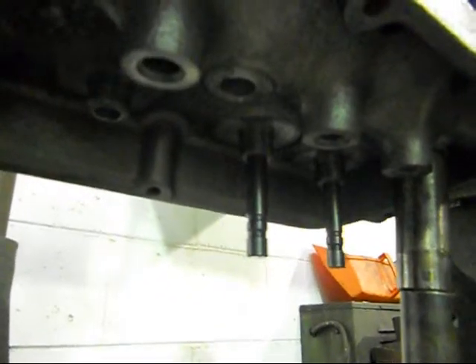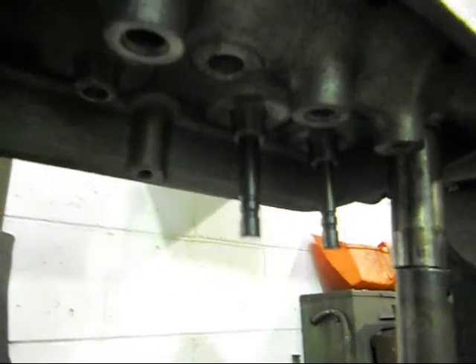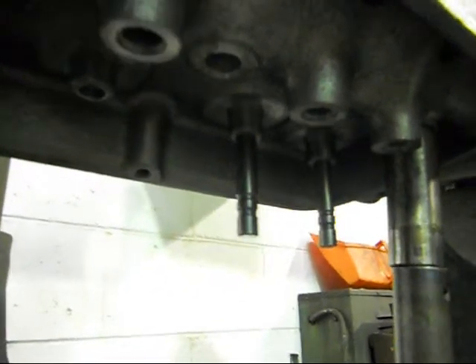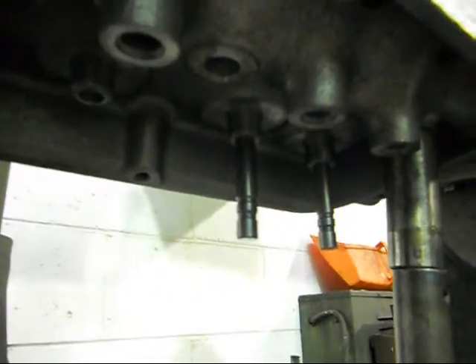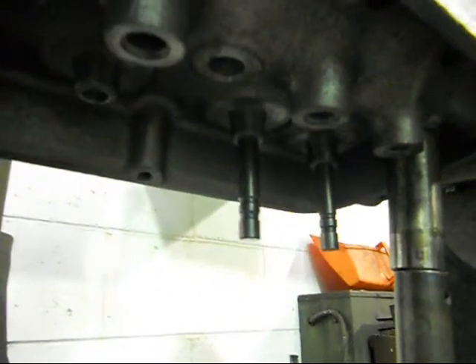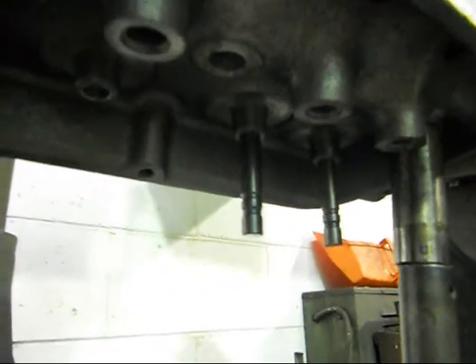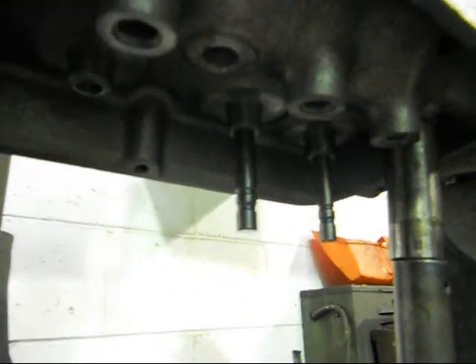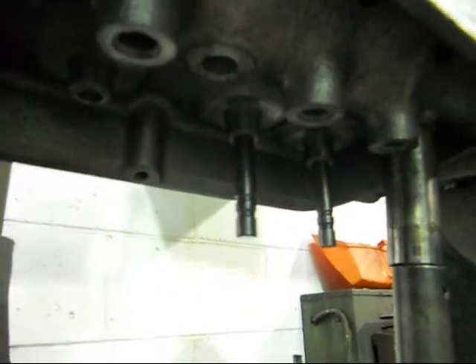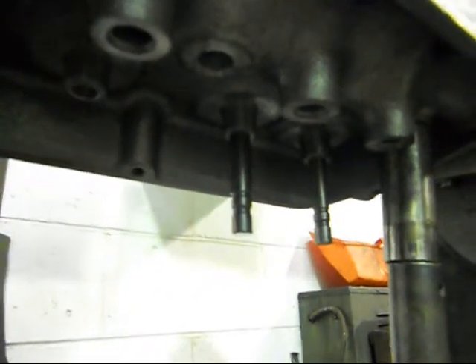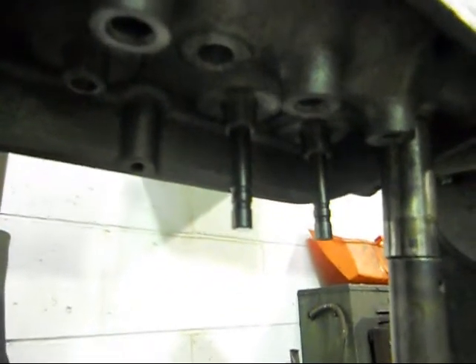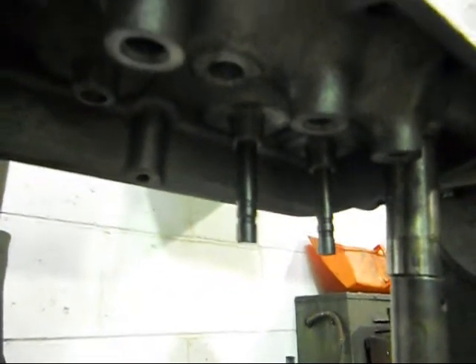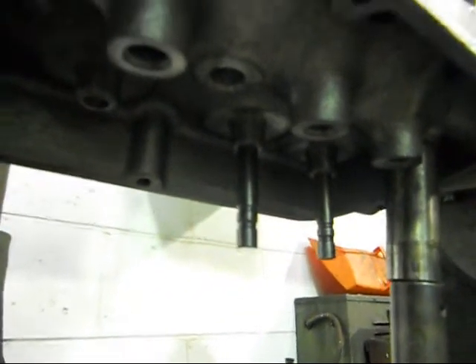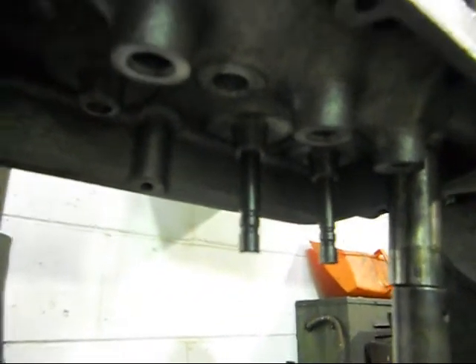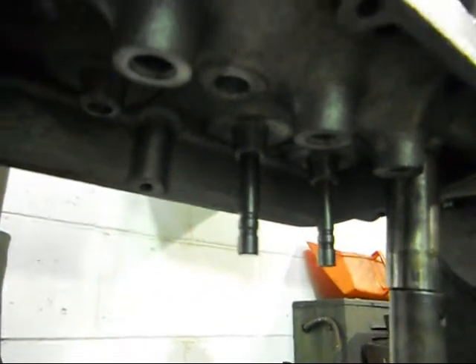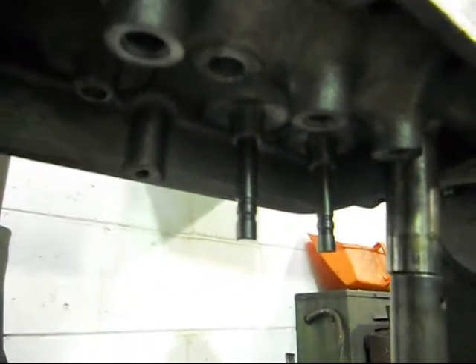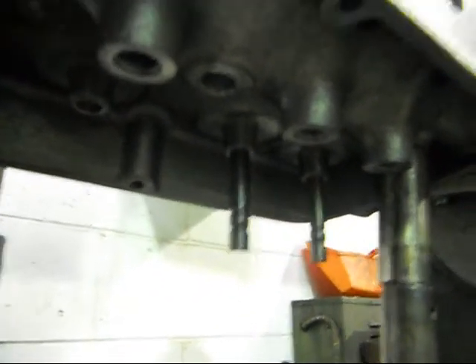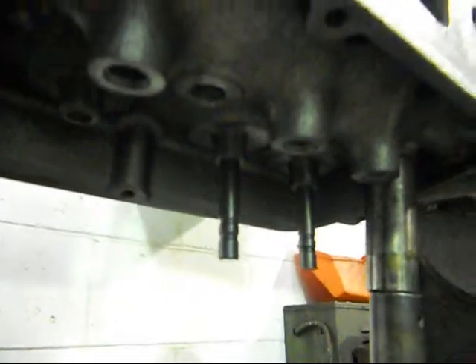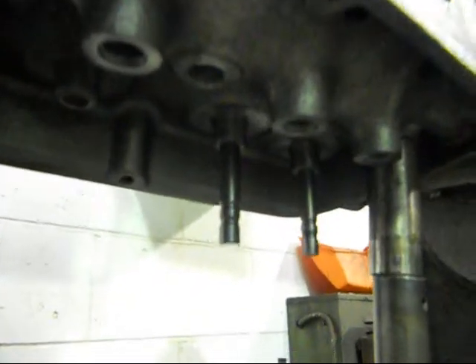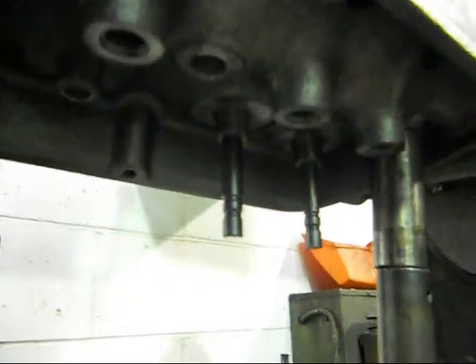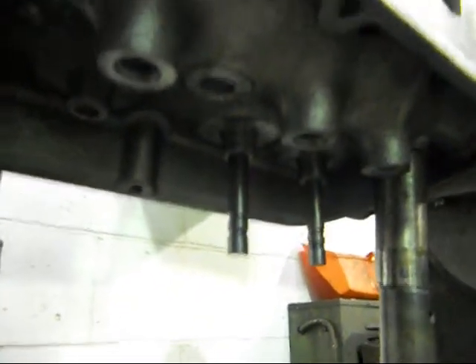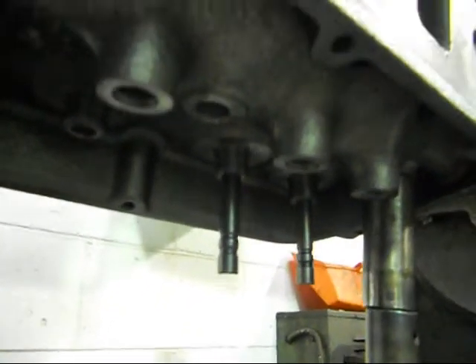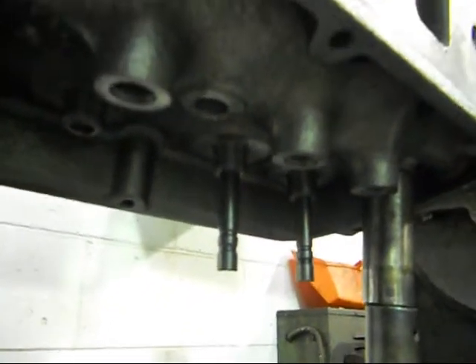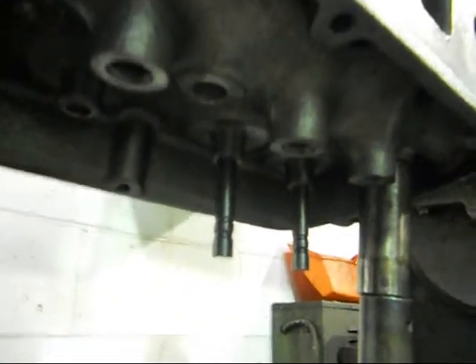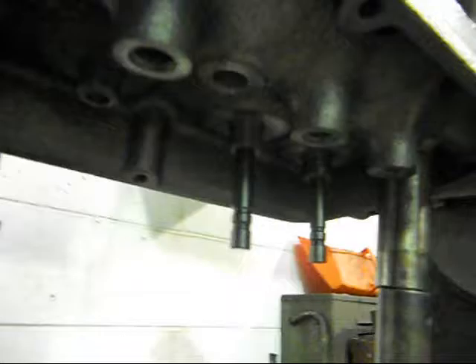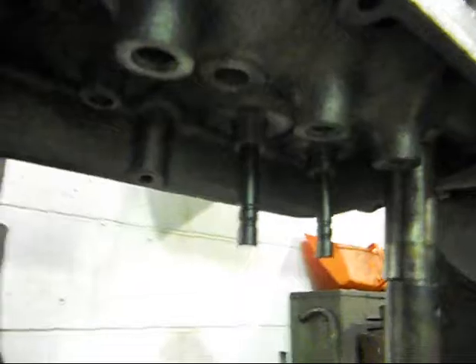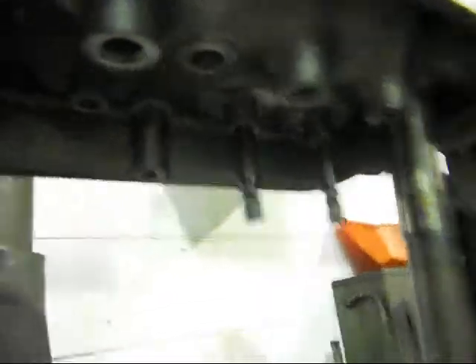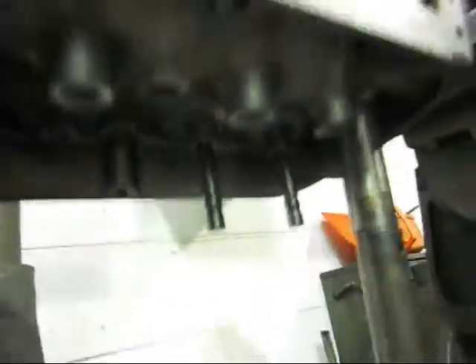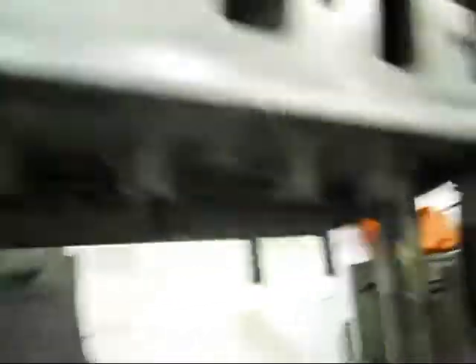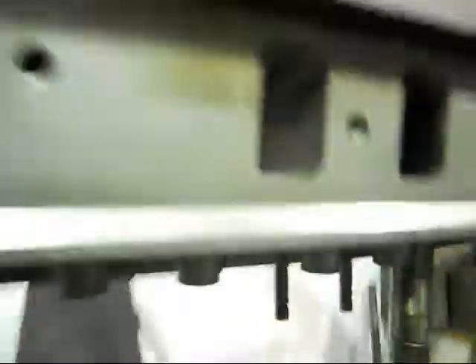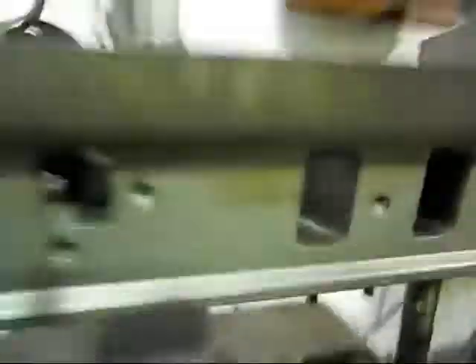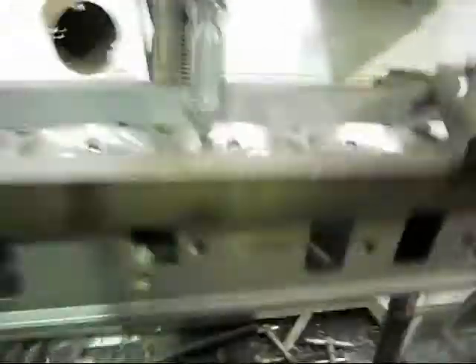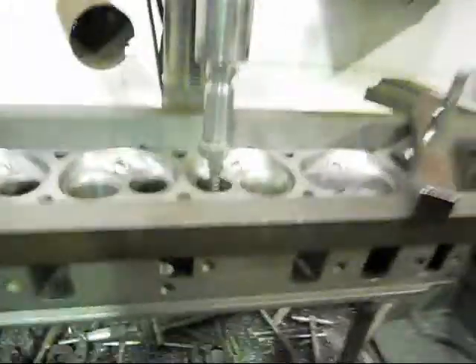What I'm getting at is: when I cut the seats I'm actually blueprinting them, so every single valve spring has exactly the same pressure in pounds per square inch.